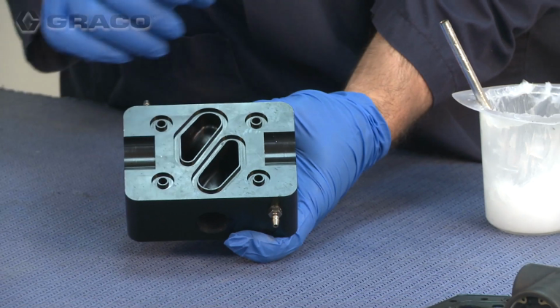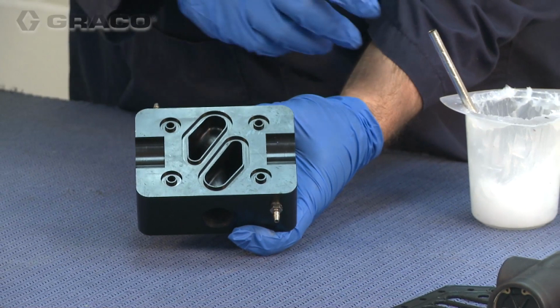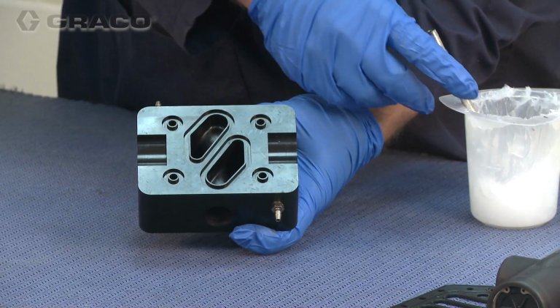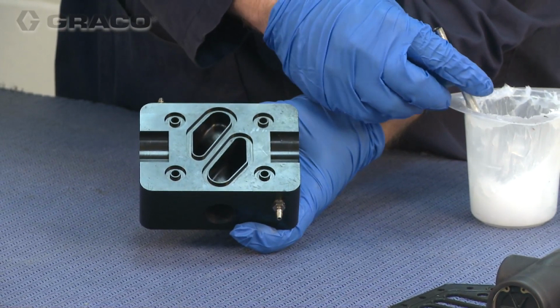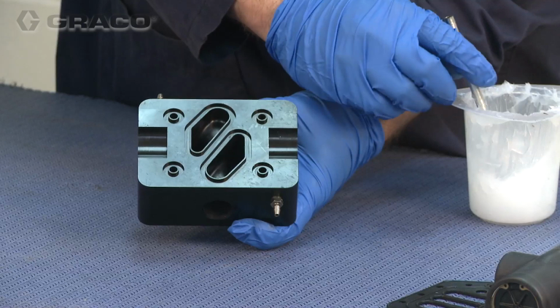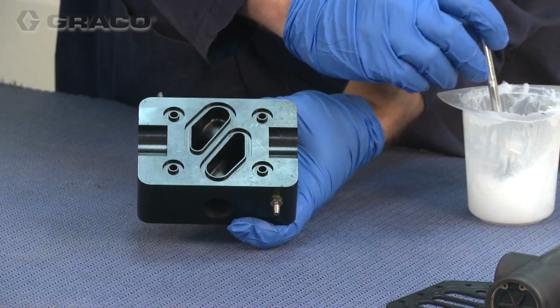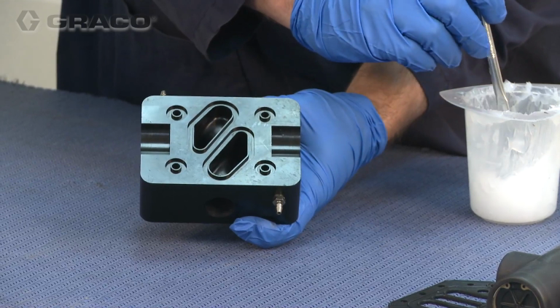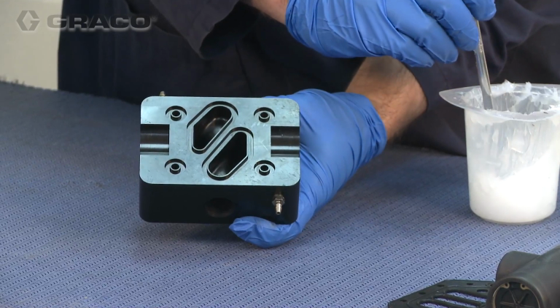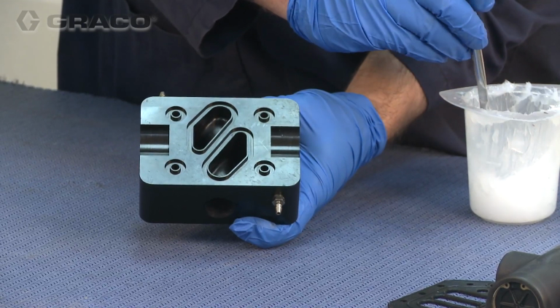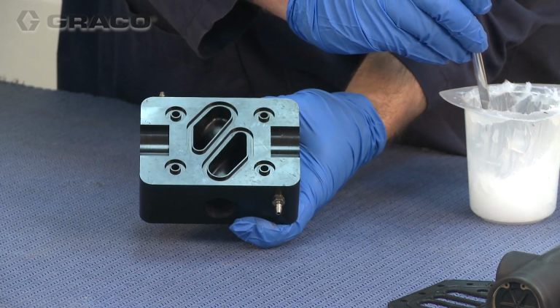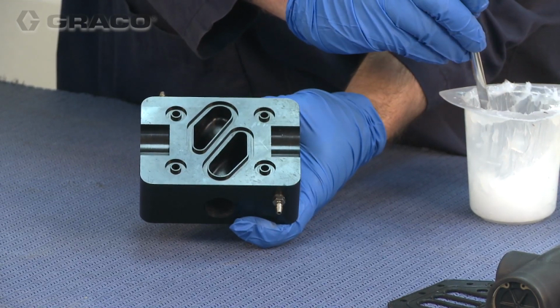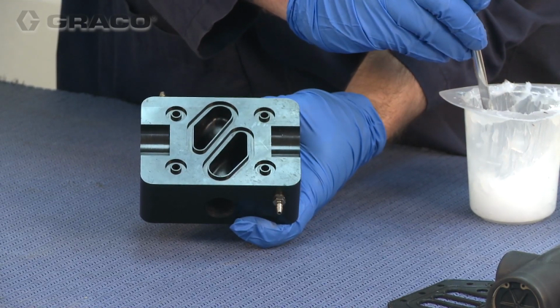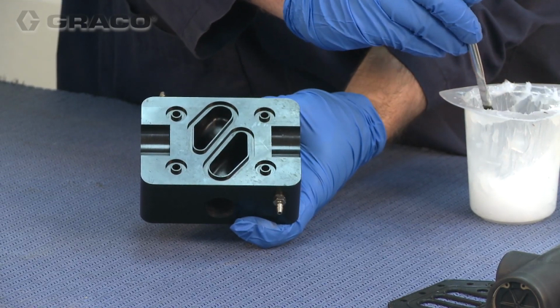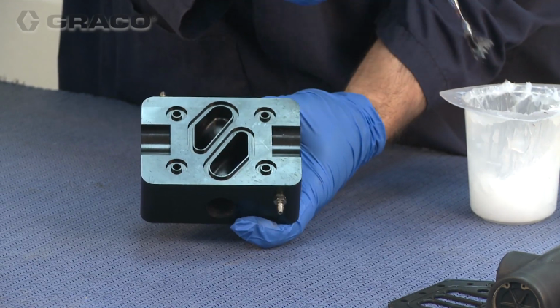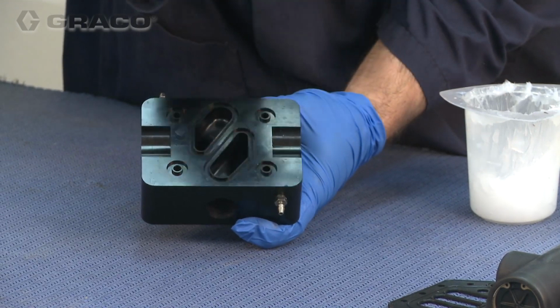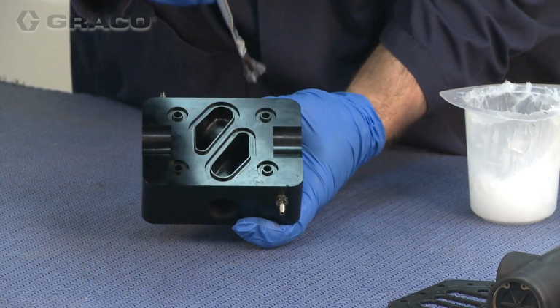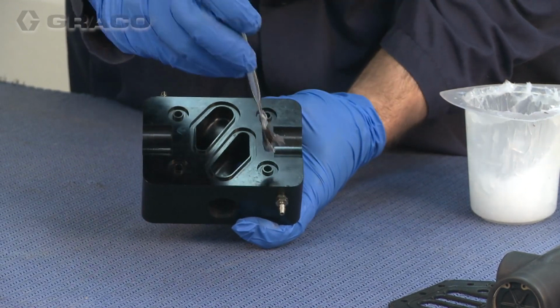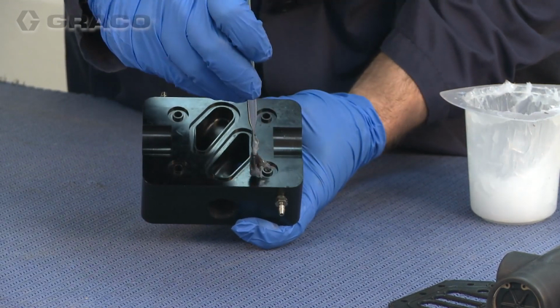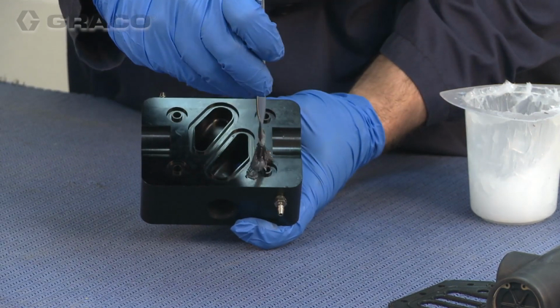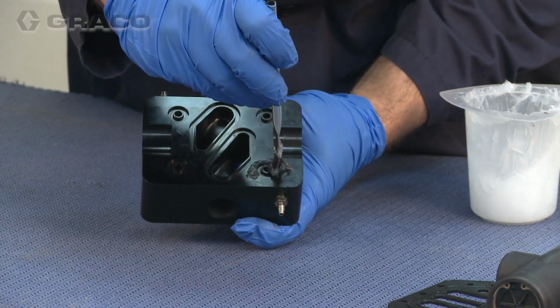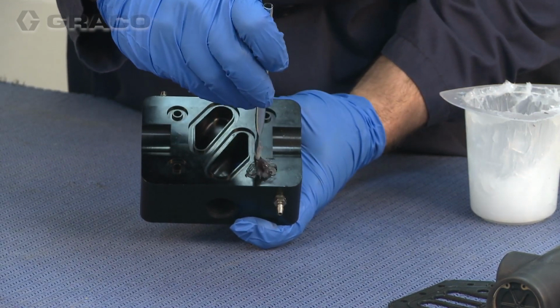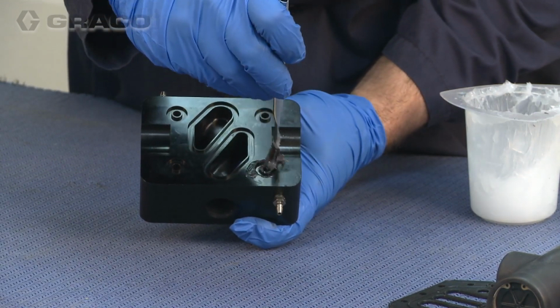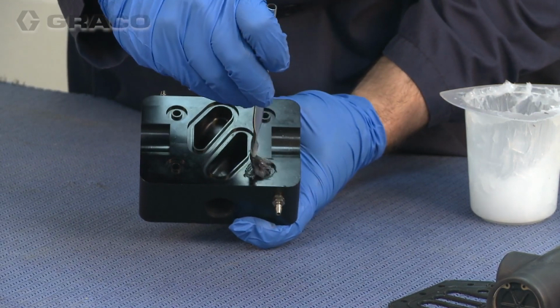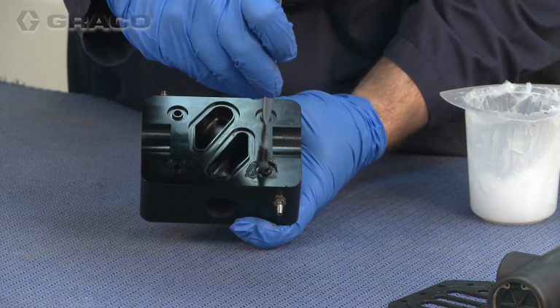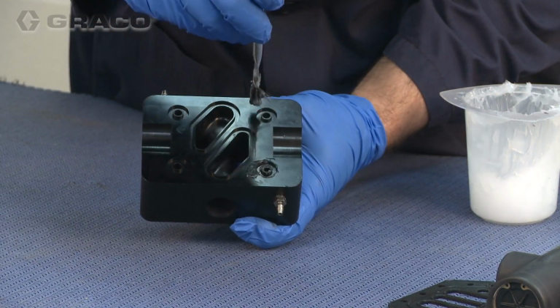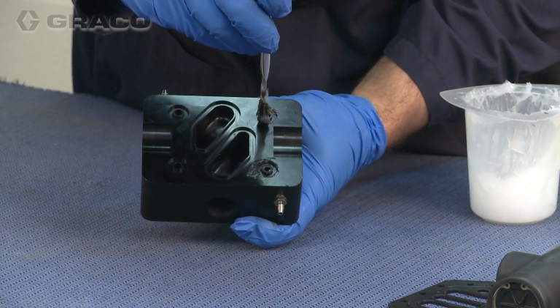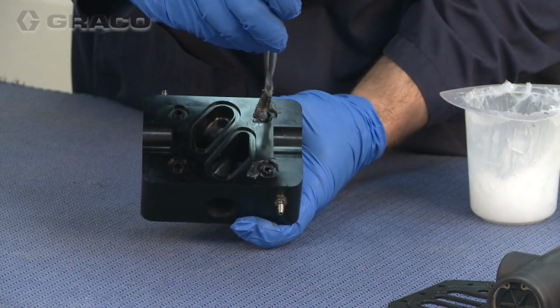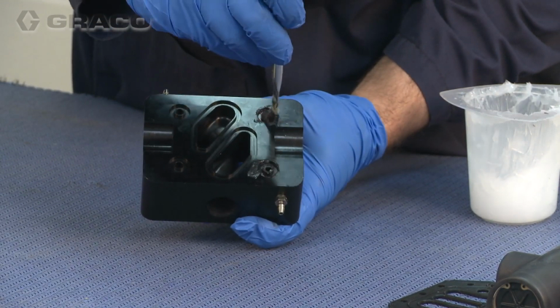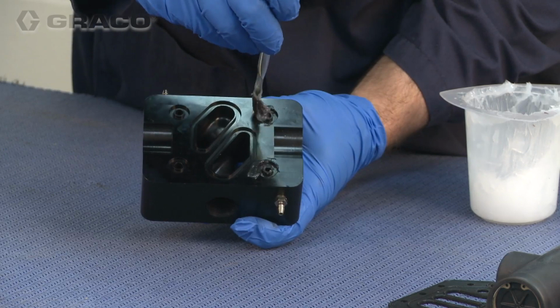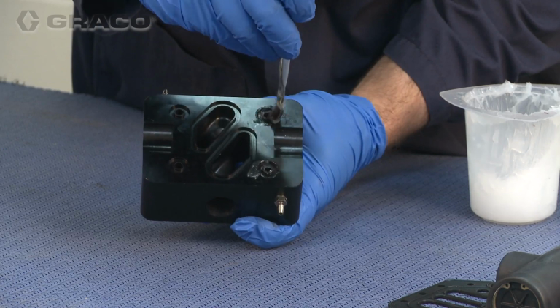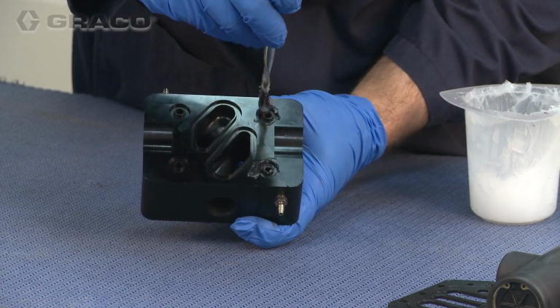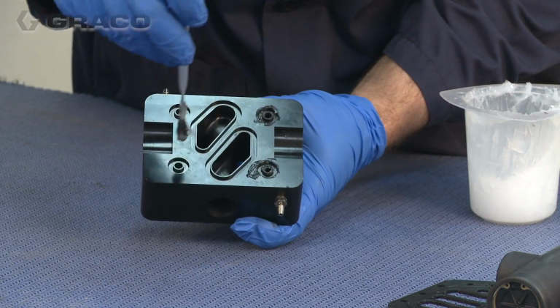Install the four O-rings on the new adapter block. If needed, use some grease to hold the O-rings in place.